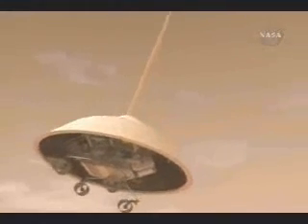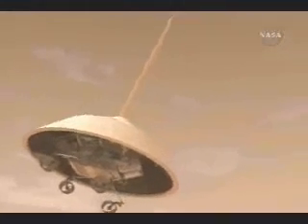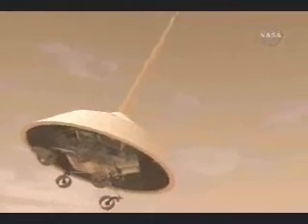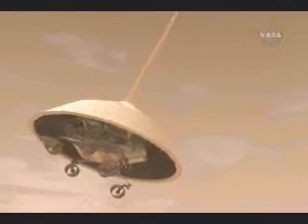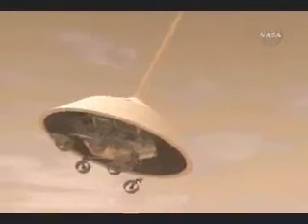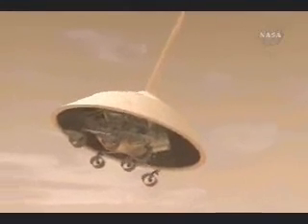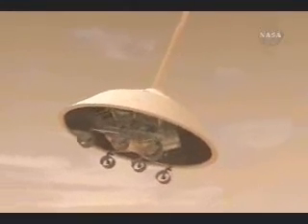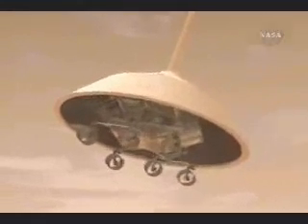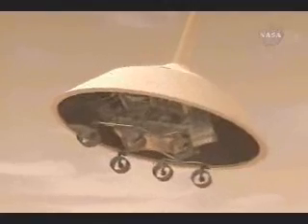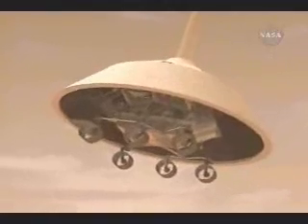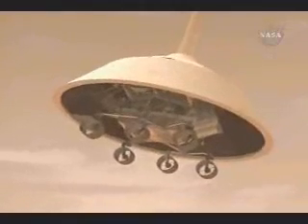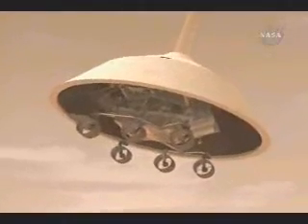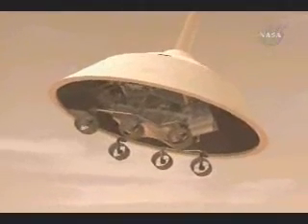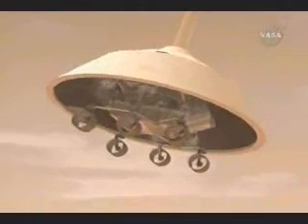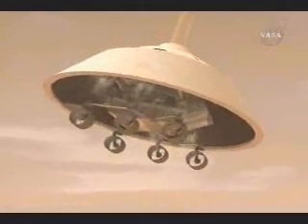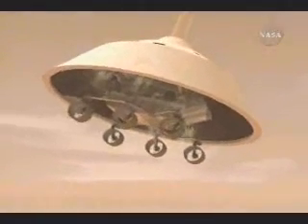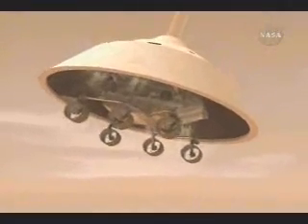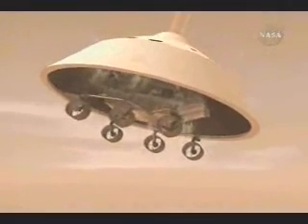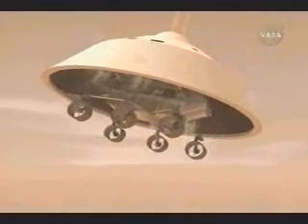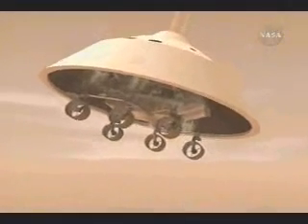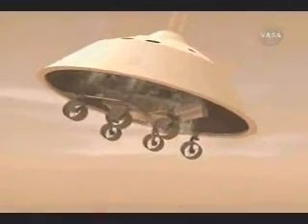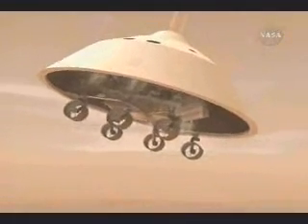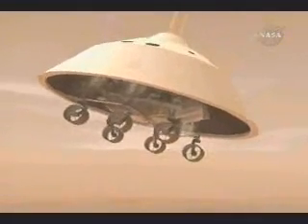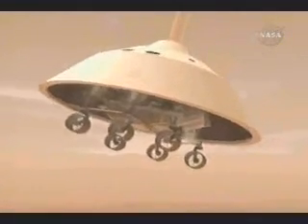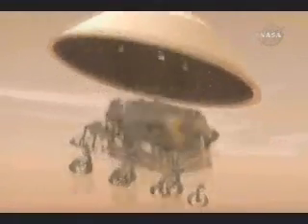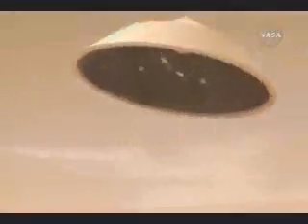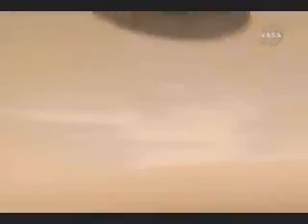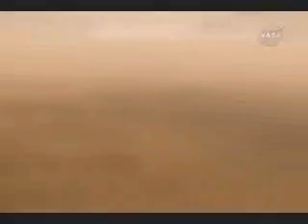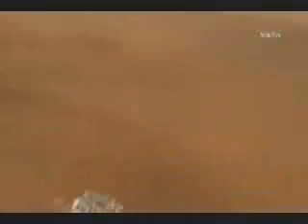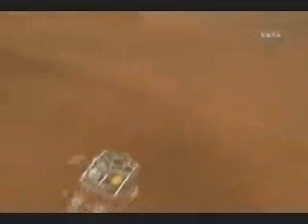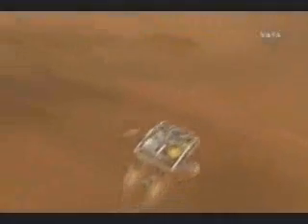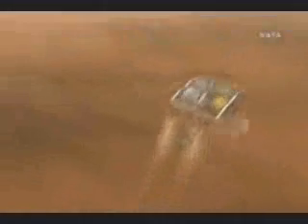But this is where things get a little different. We open up the Viking parachute — a 19.7-meter diameter parachute — and now there's our rover.